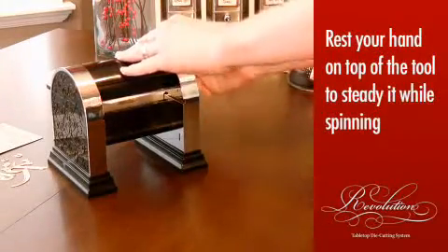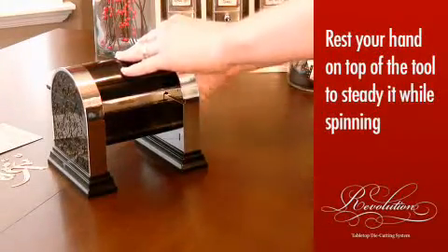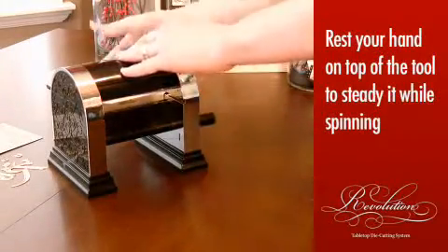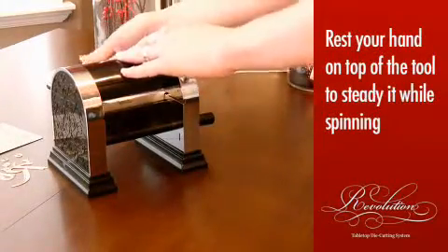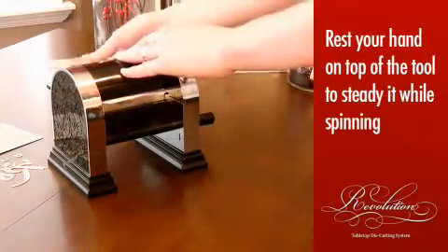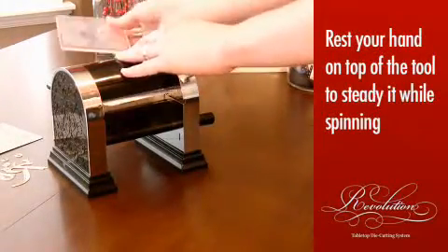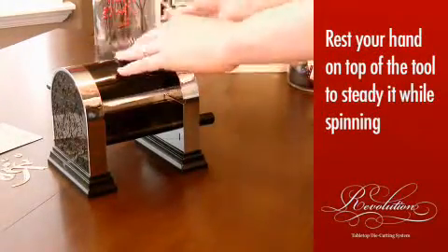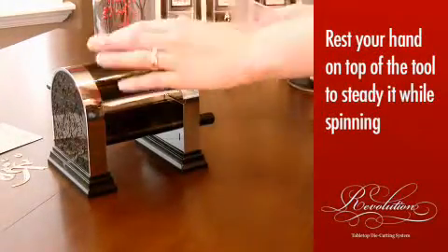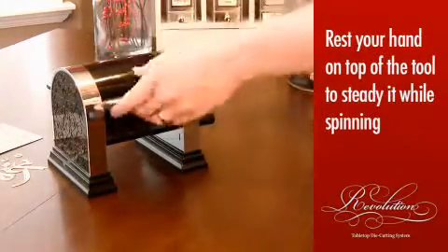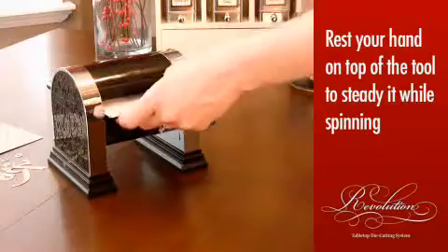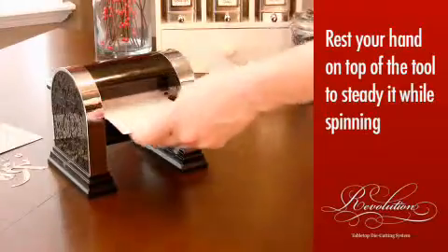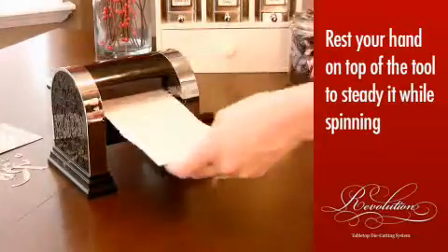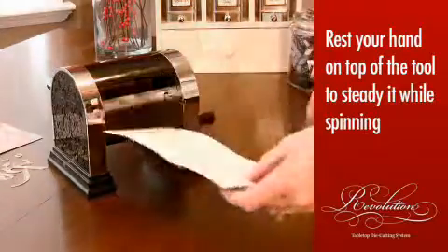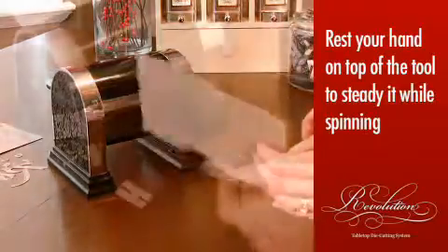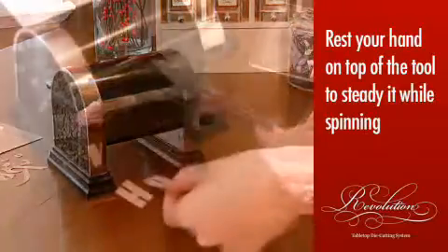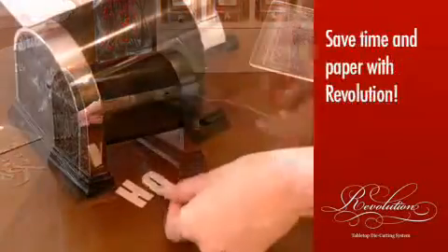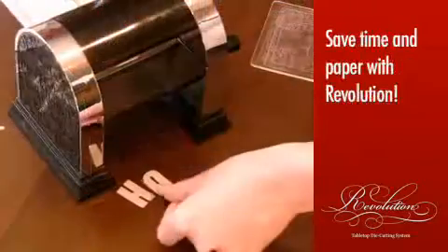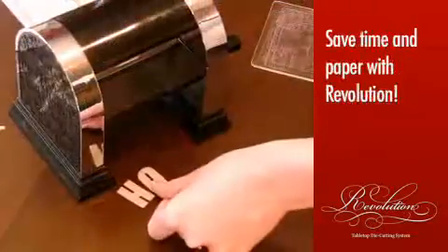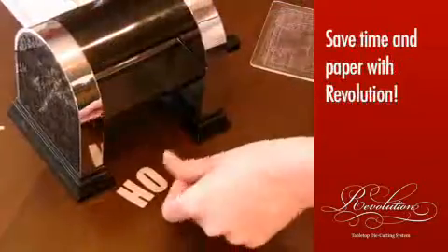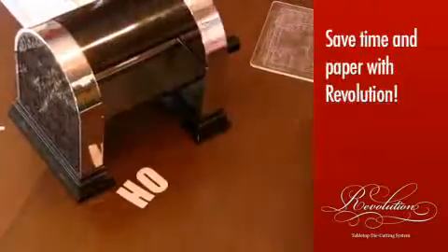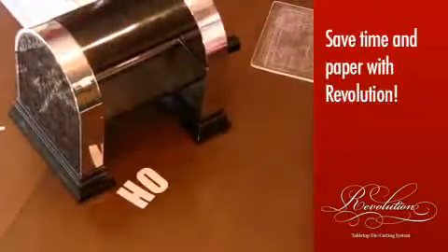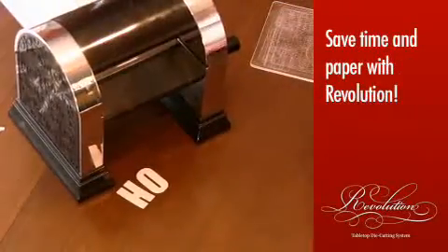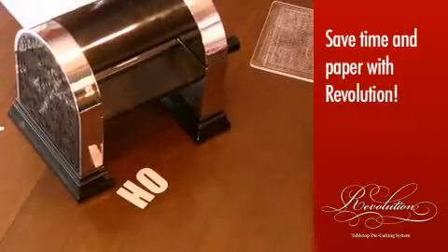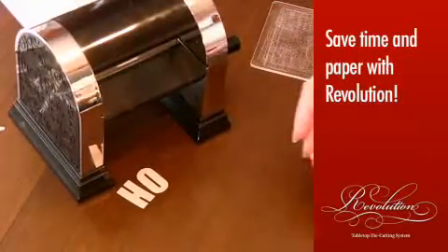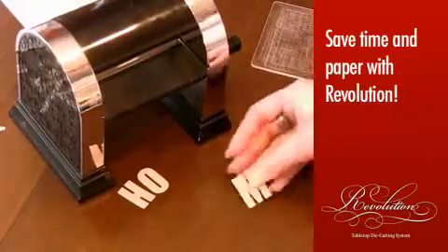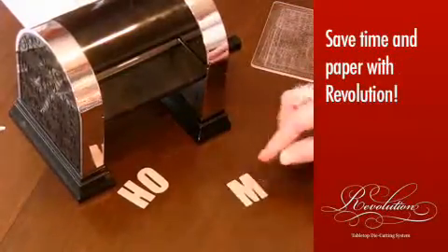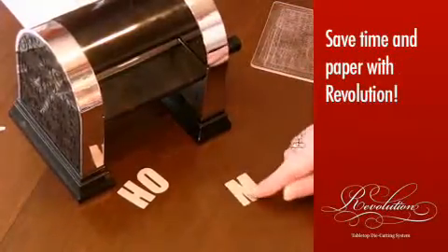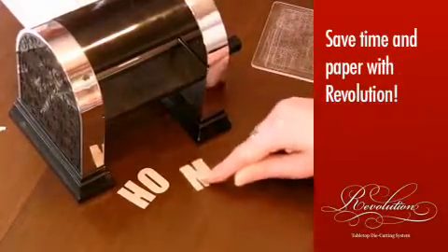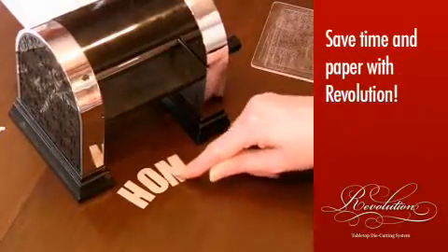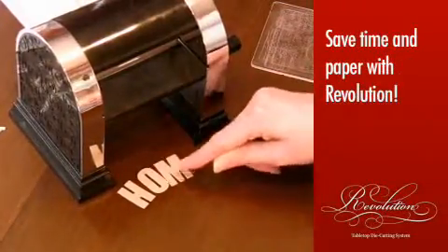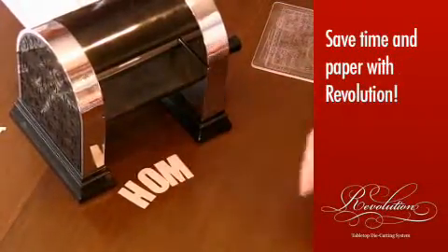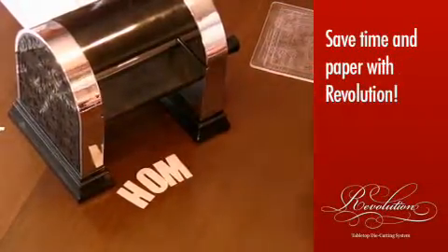With four times the cutting capacity, you'll find lots of ways to save time and paper in your crafting projects with the Revolution.